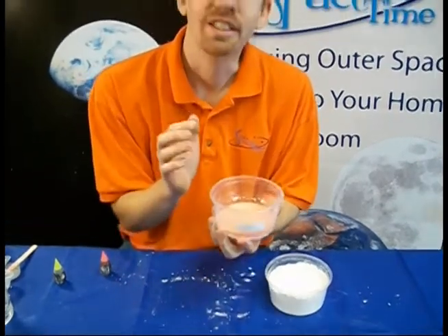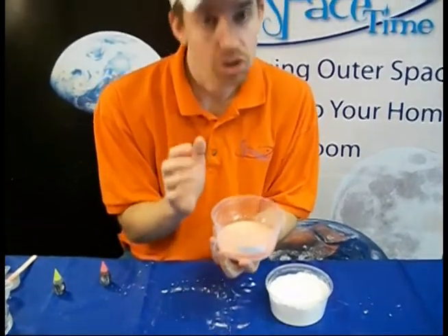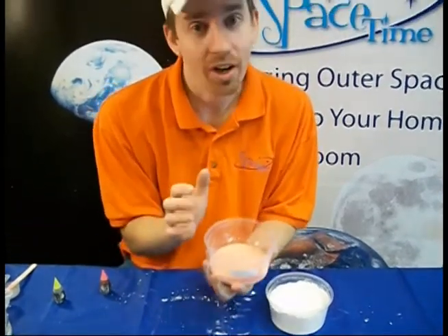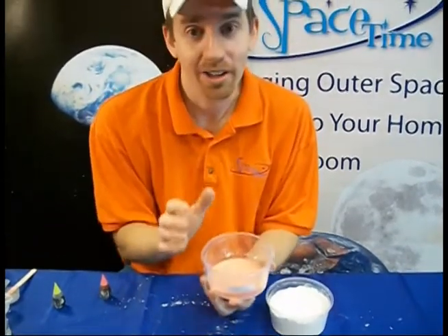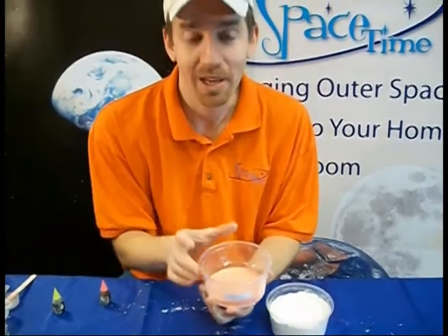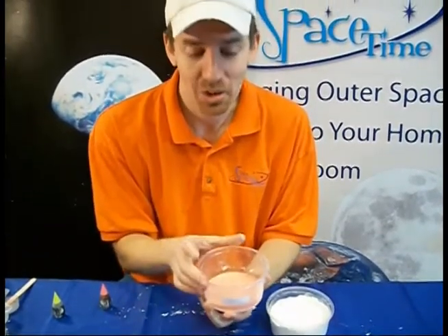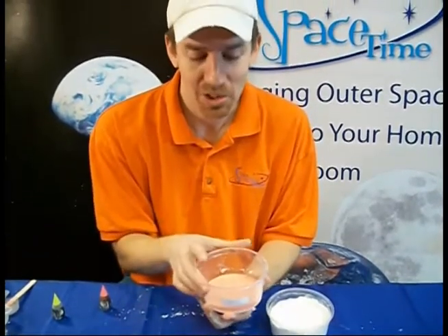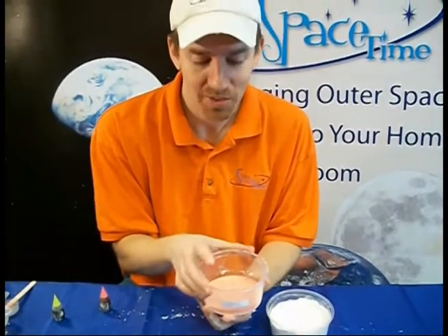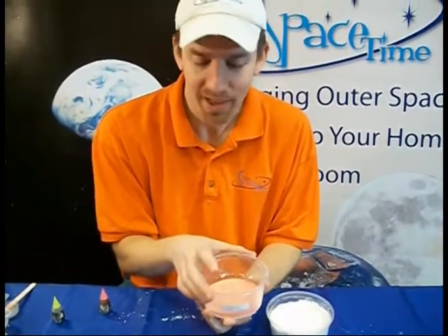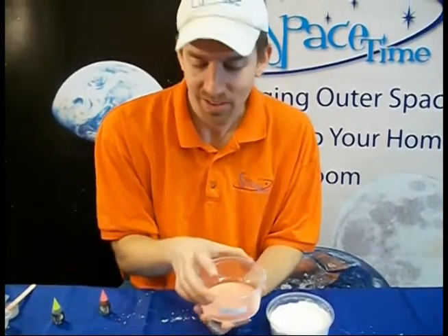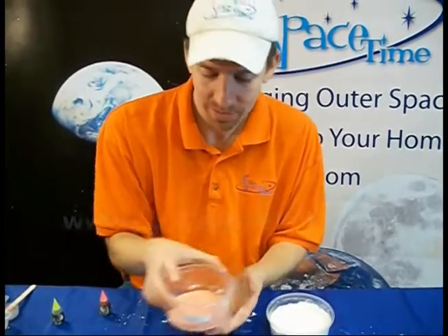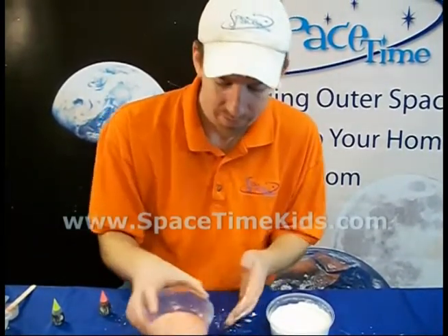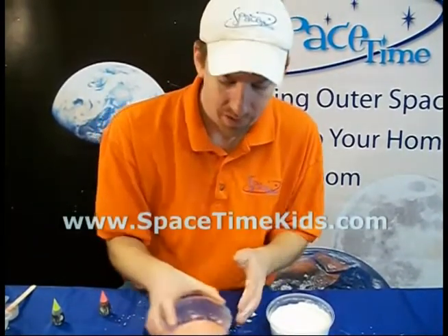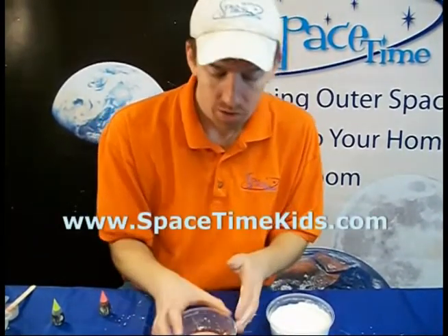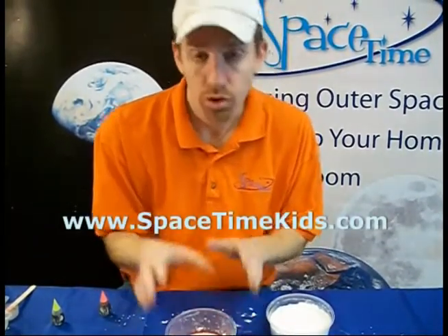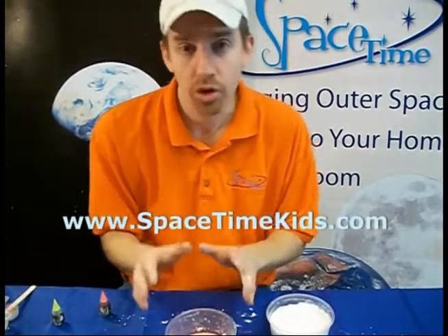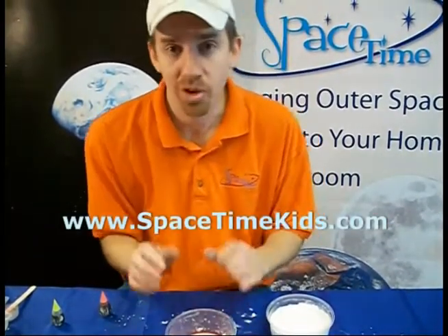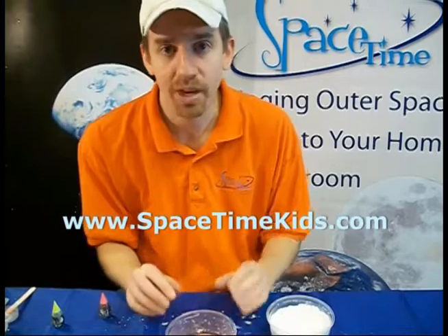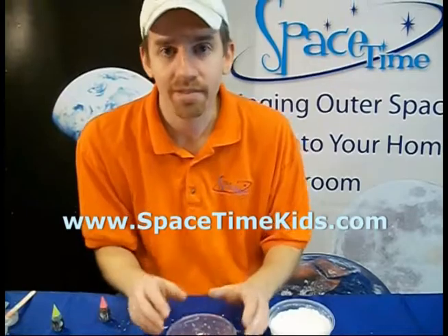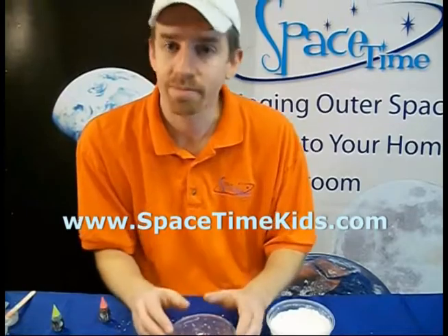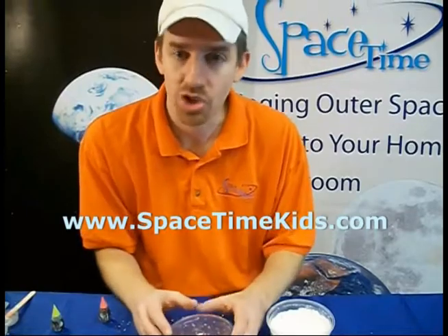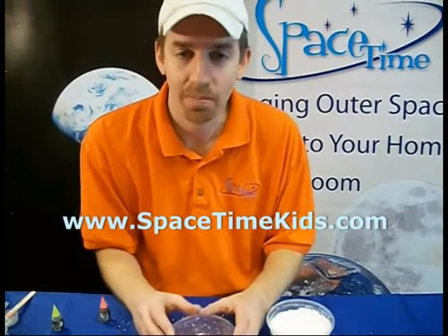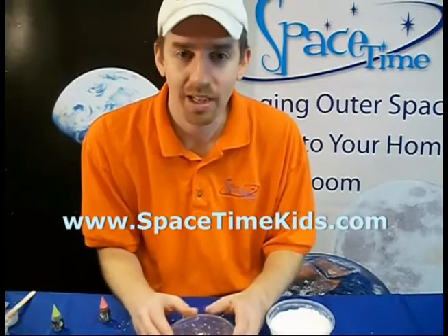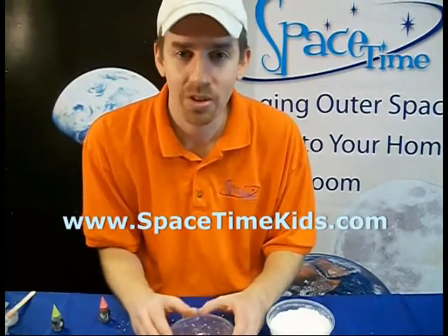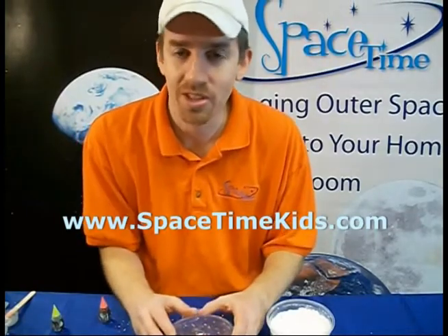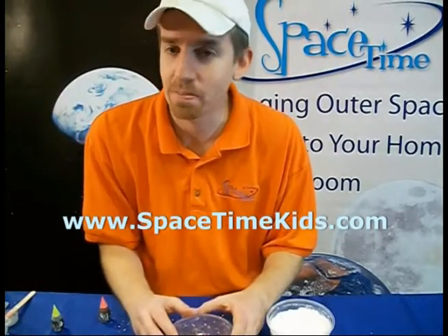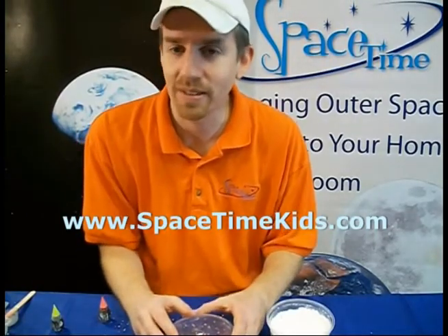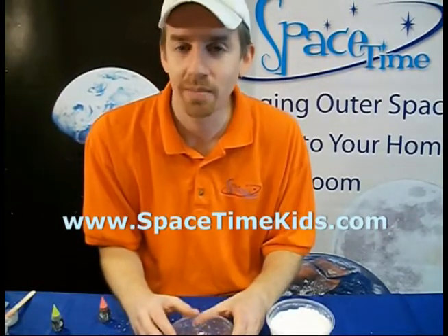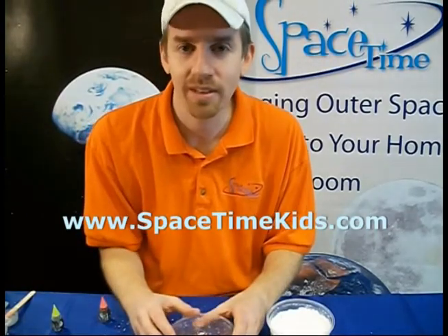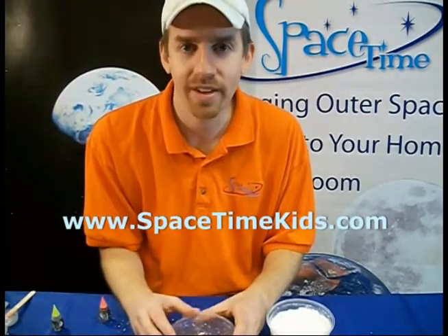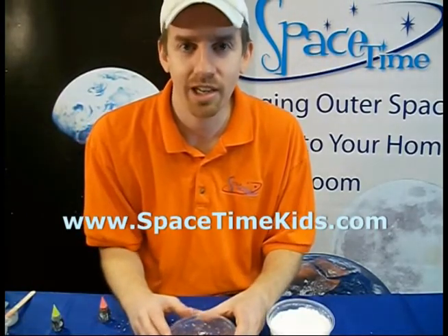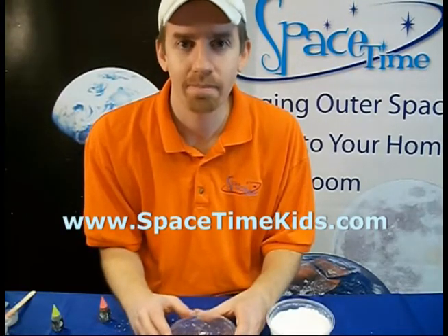Just try not to make too much of a mess. Enjoy your Mars Mud and check back in with us at spacetimekids.com.